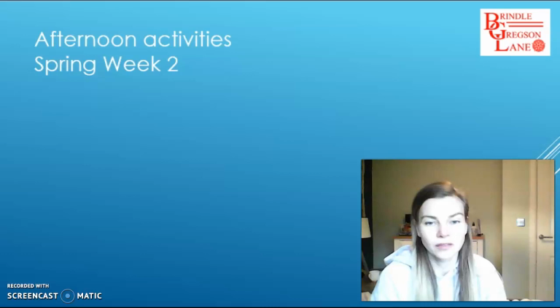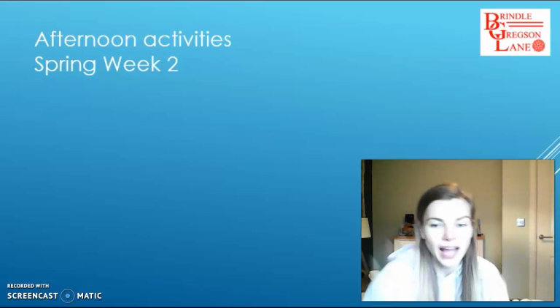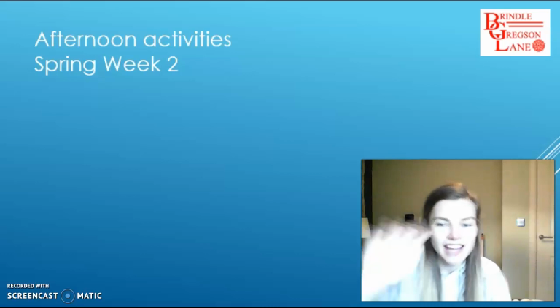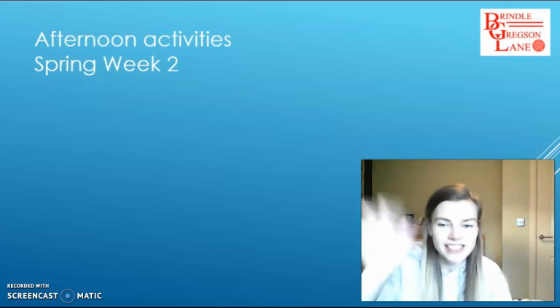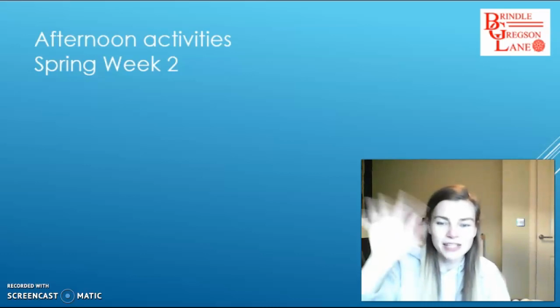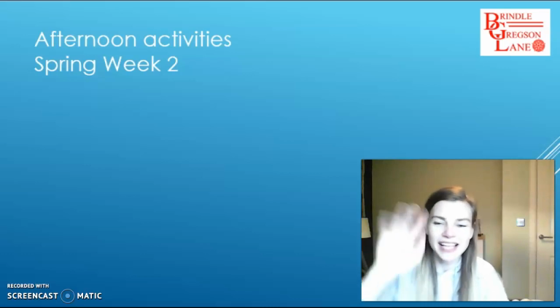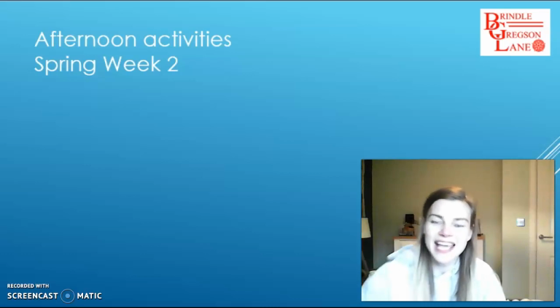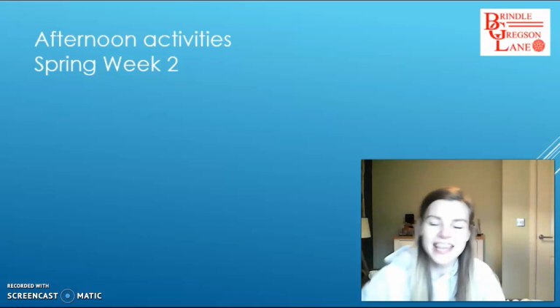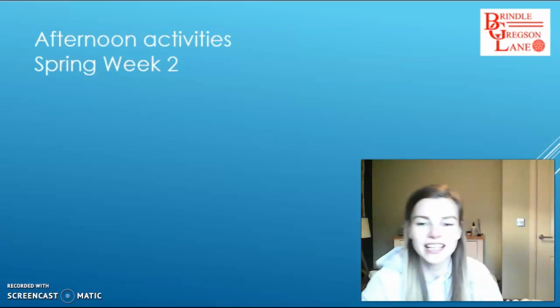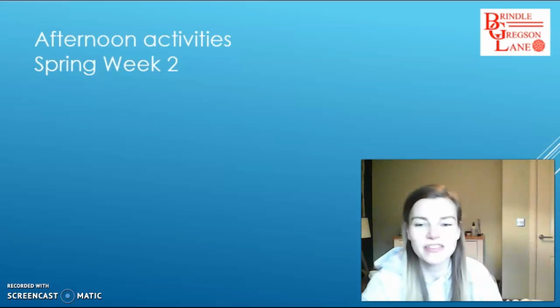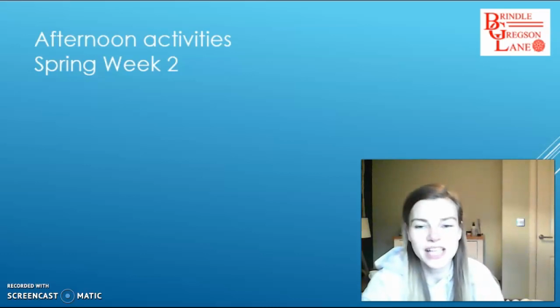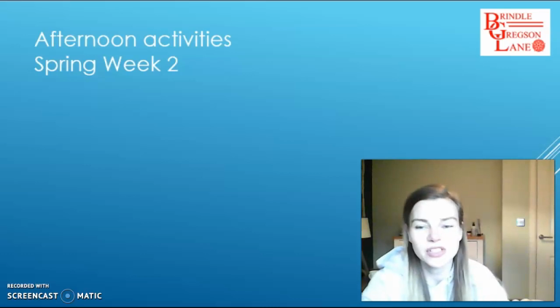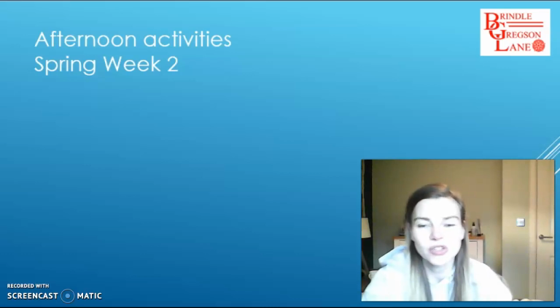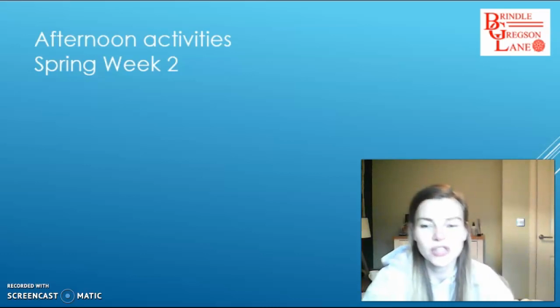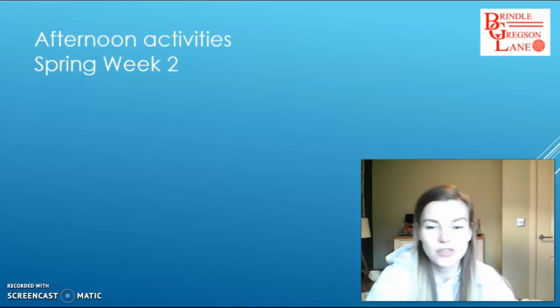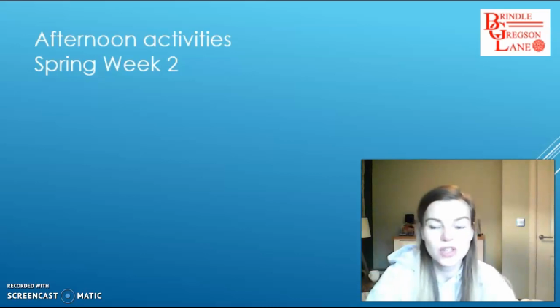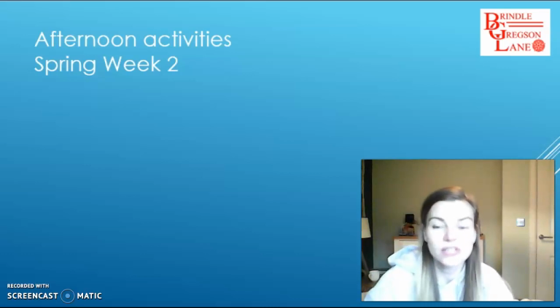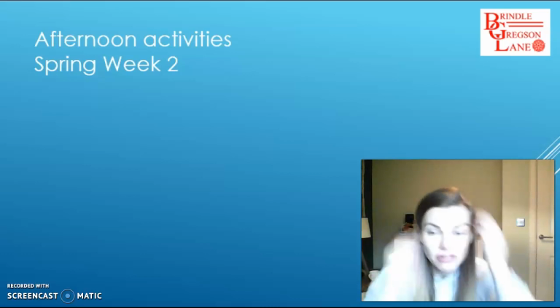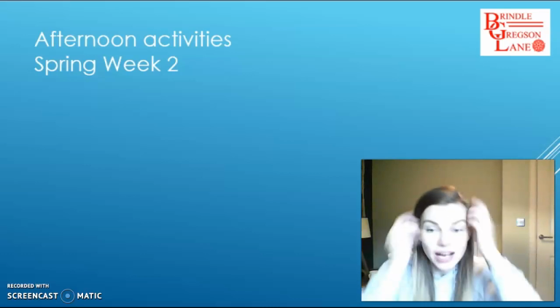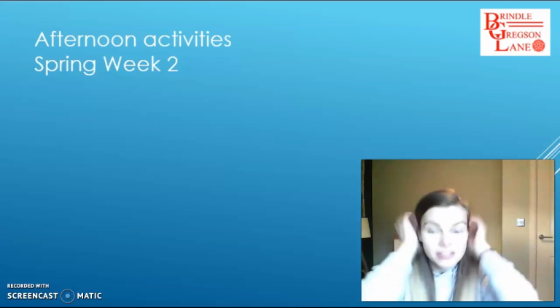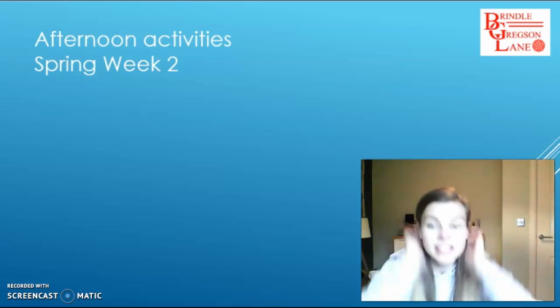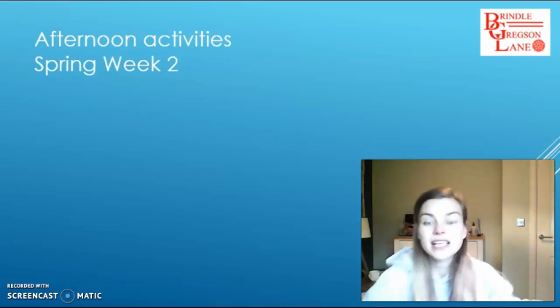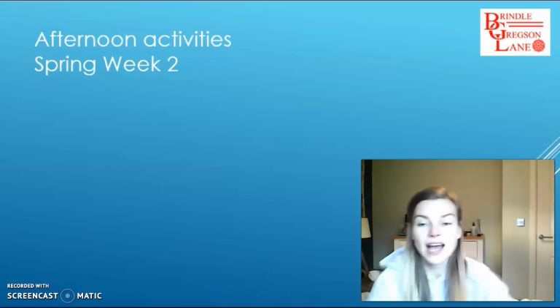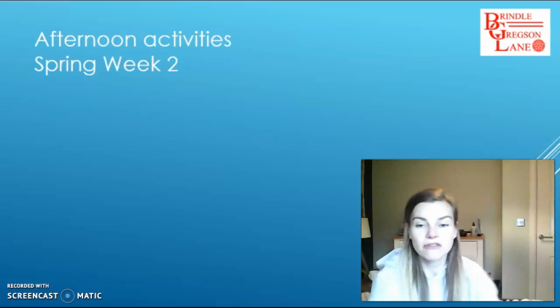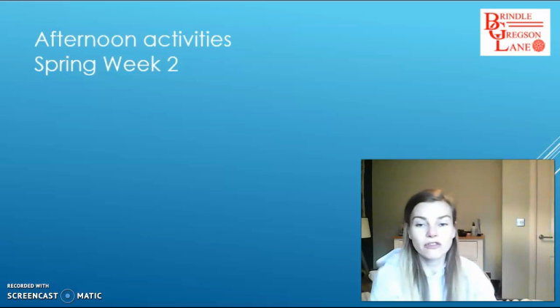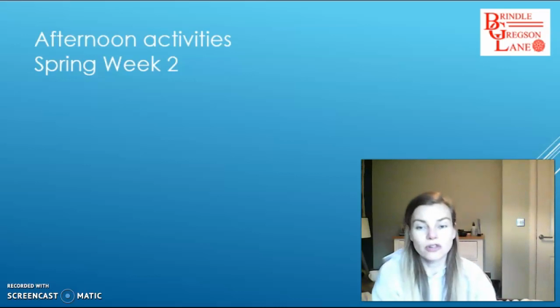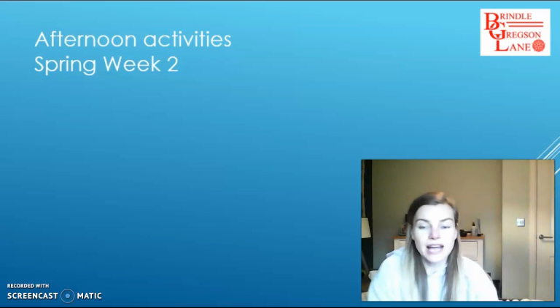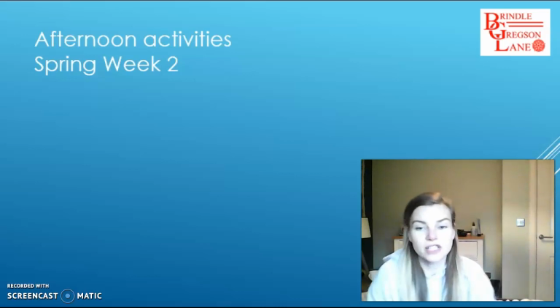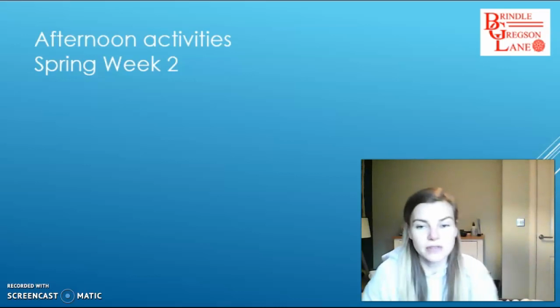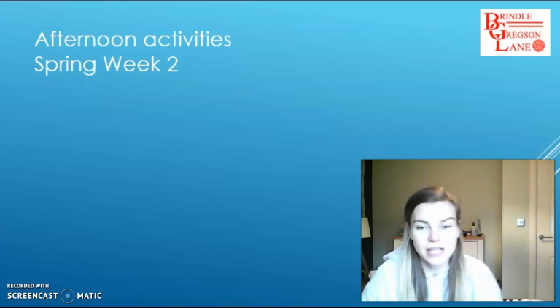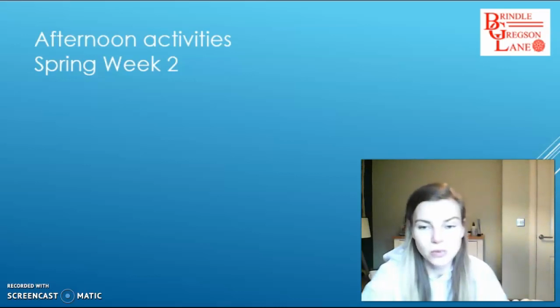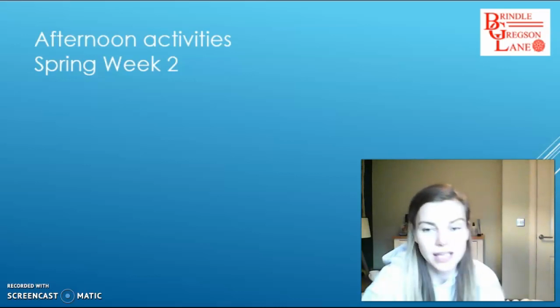Hello reception class! Here is a little video to talk you through your different activities that you have for the afternoon this week.